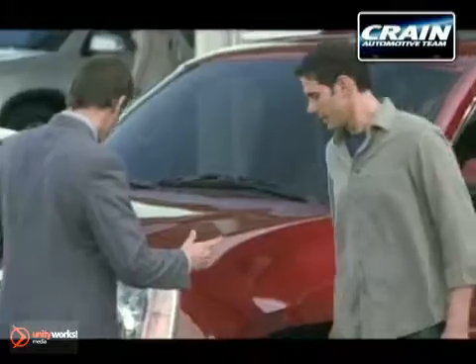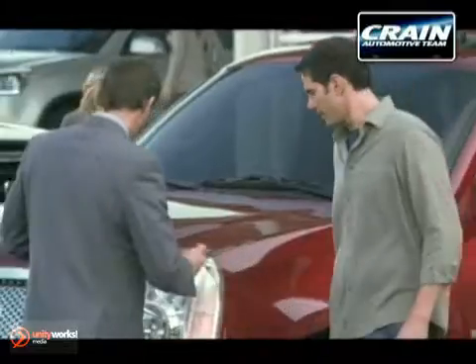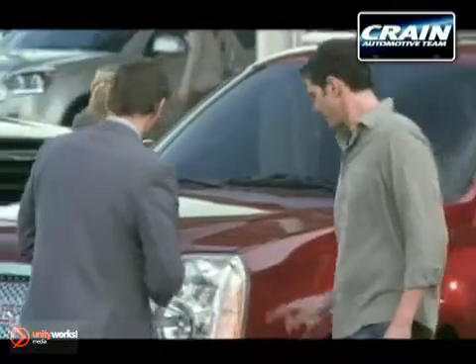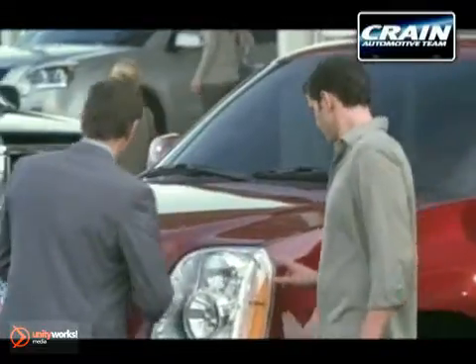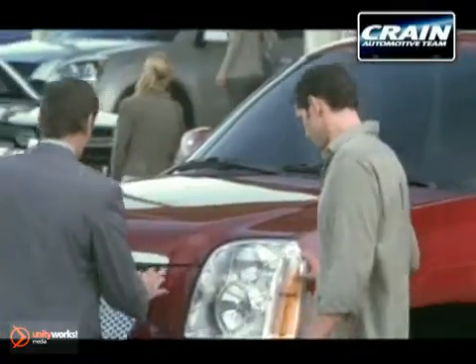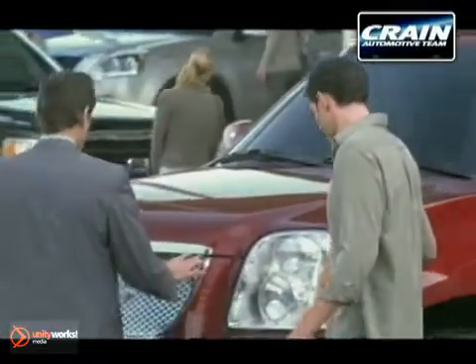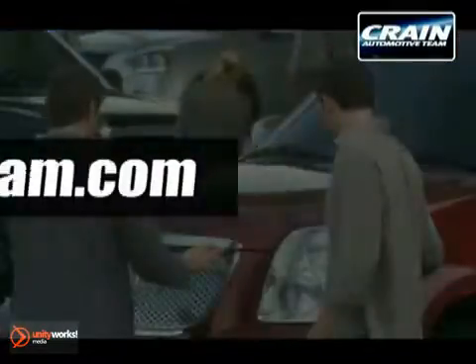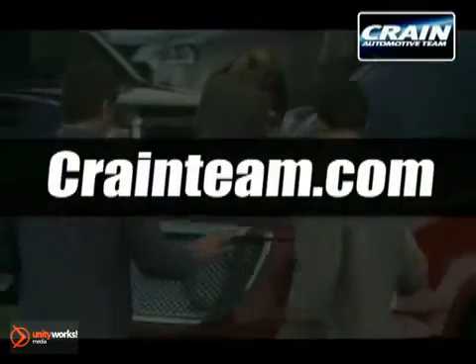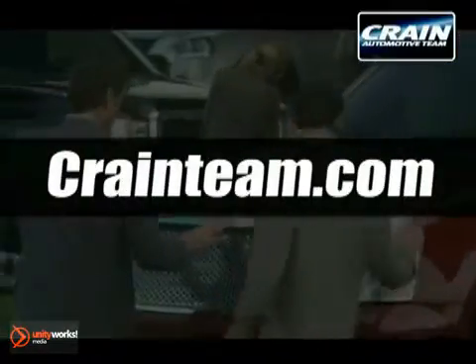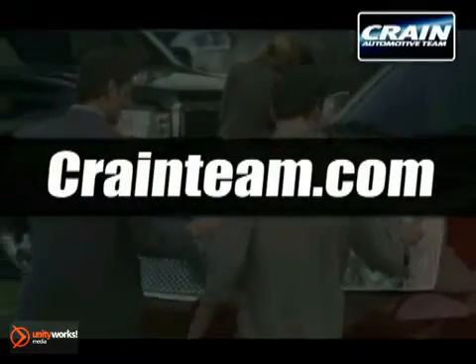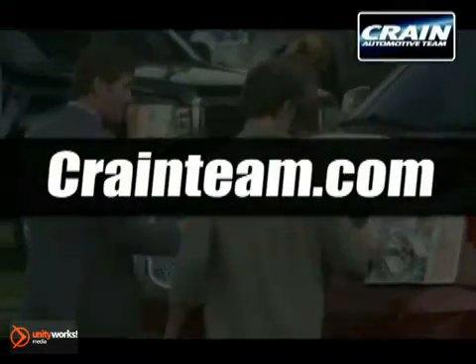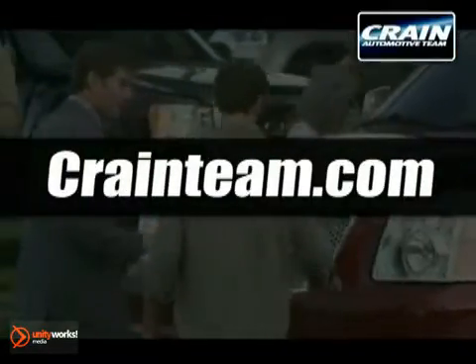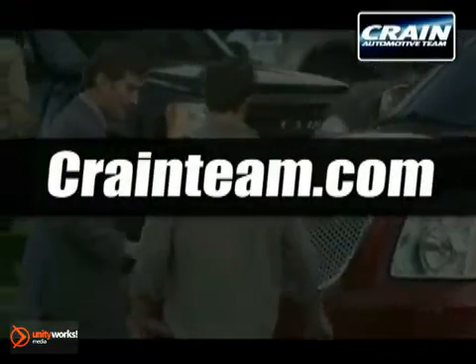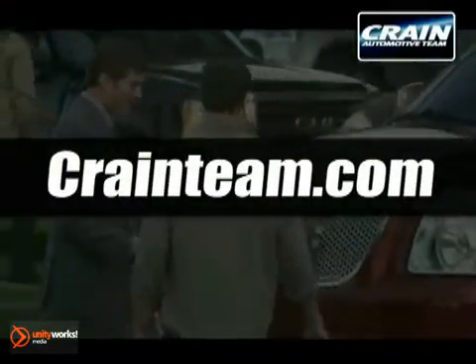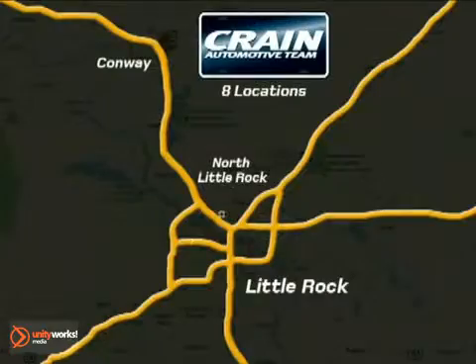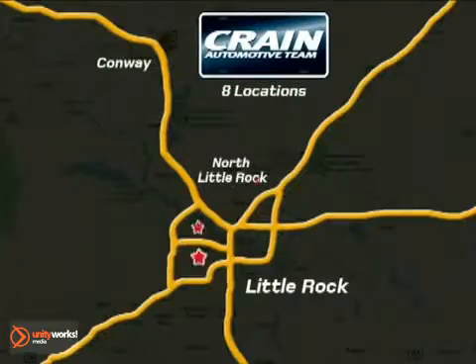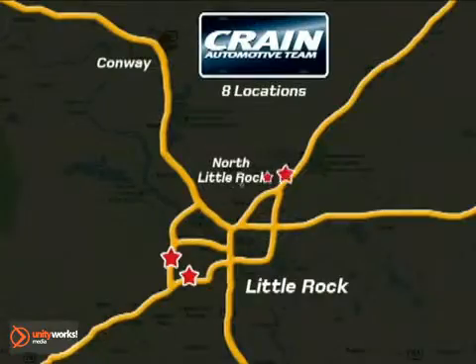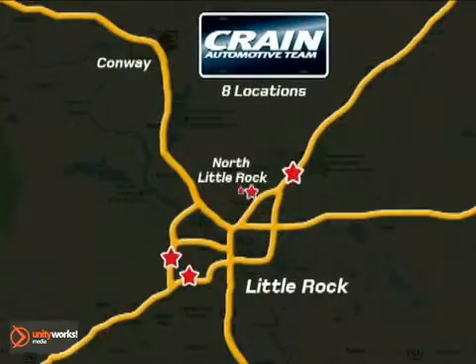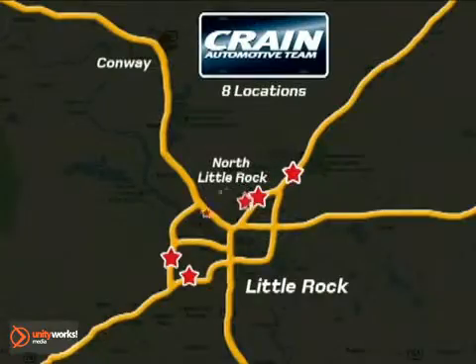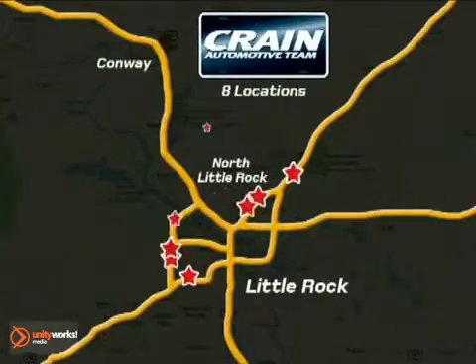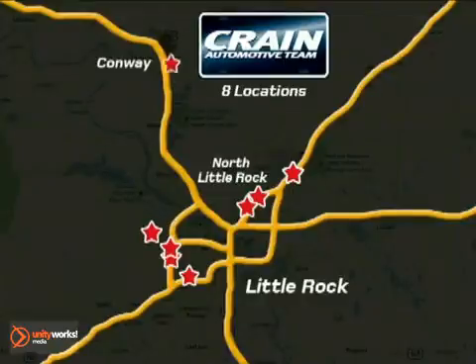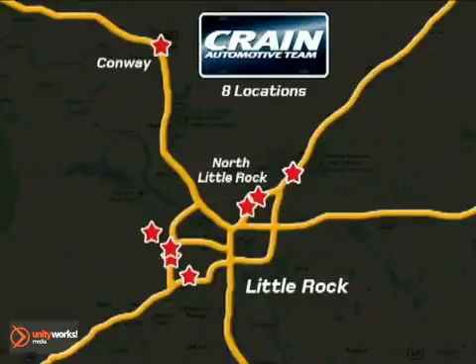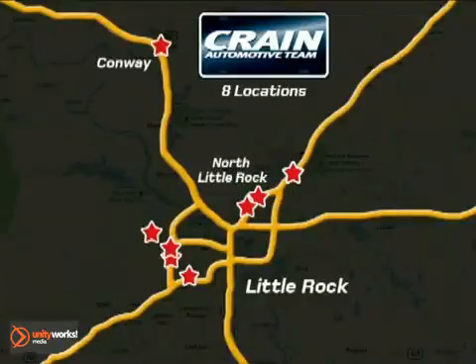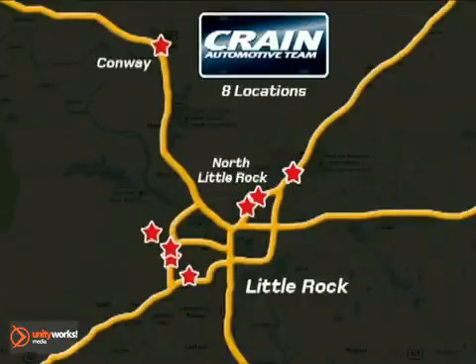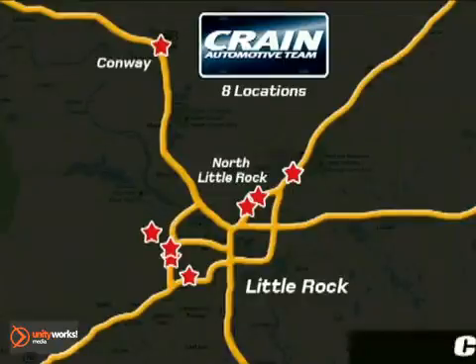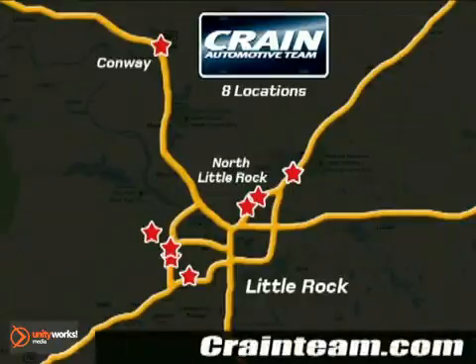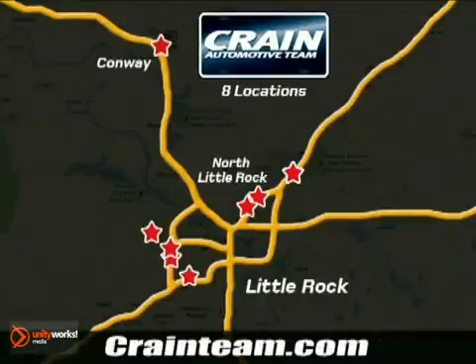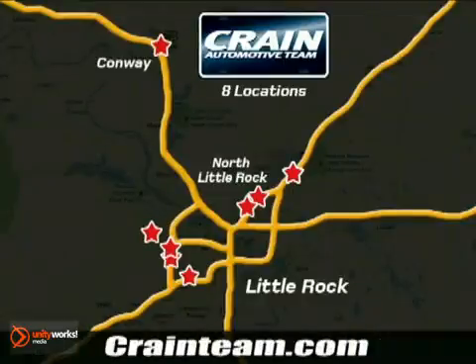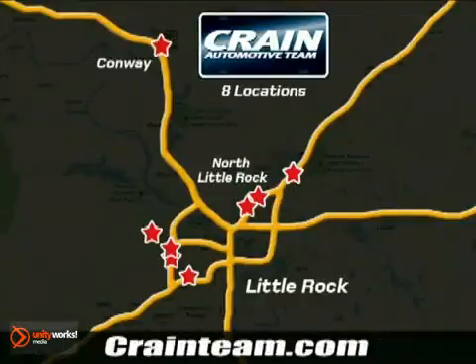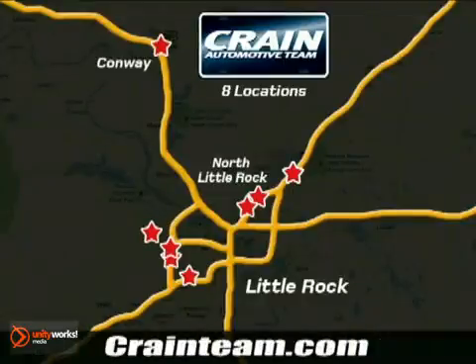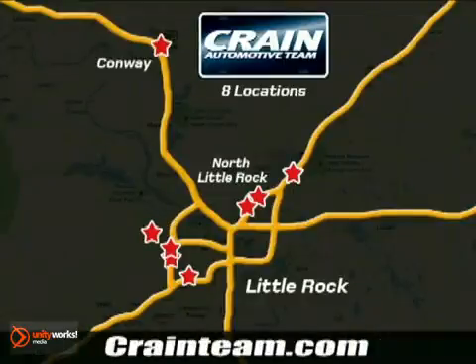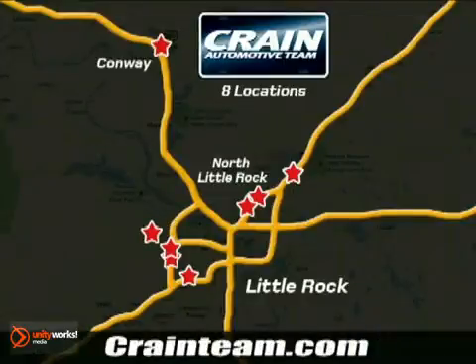Visit us anytime at crane-team.com. Go, go, go — crane-team's got them! crane-team.com